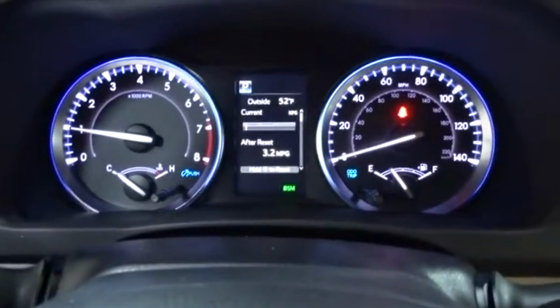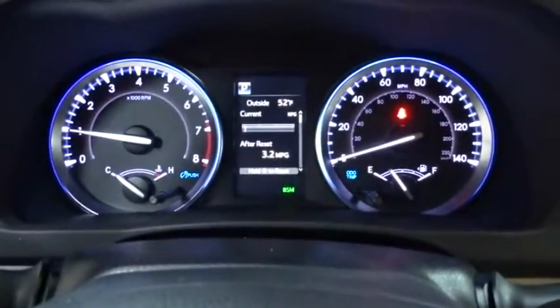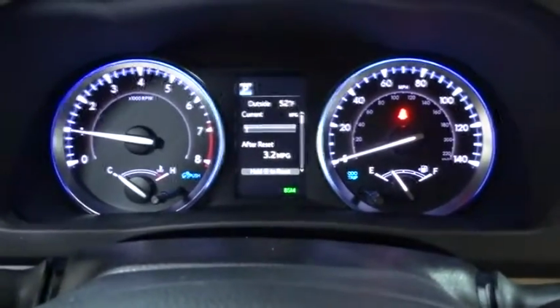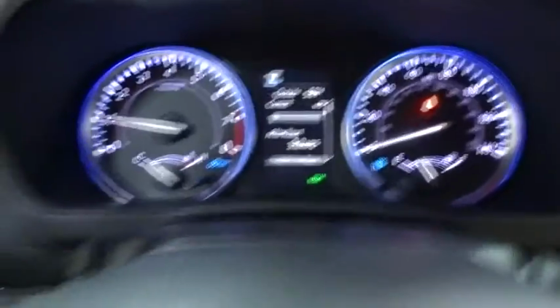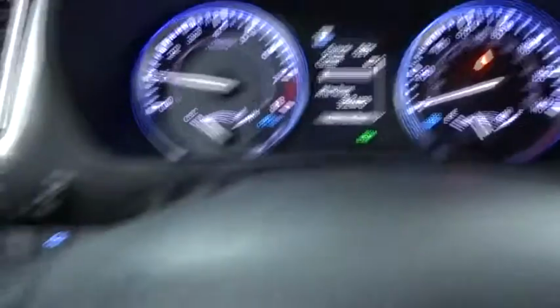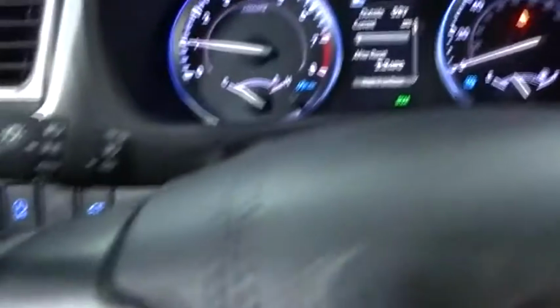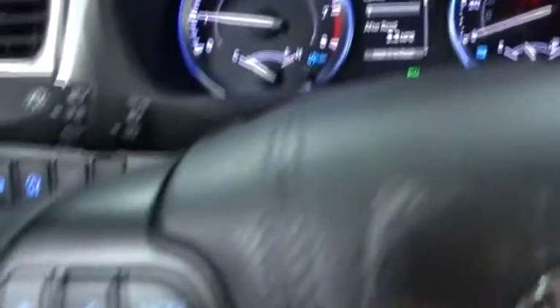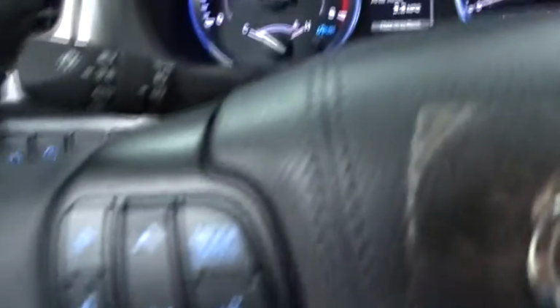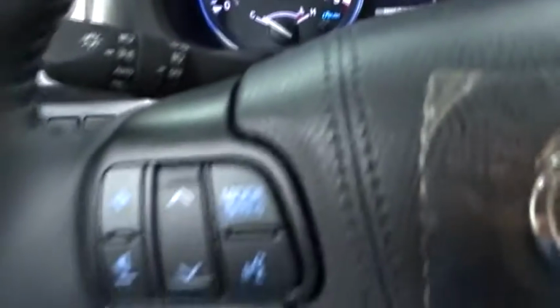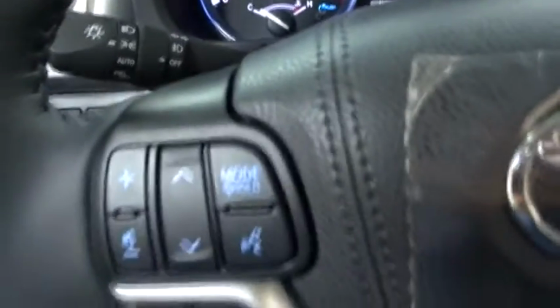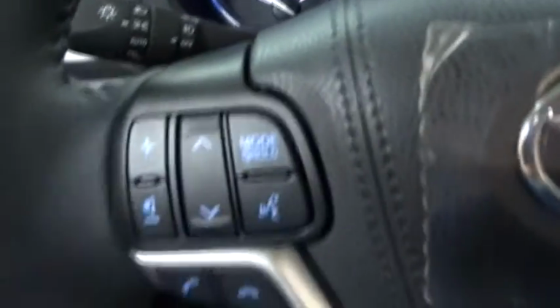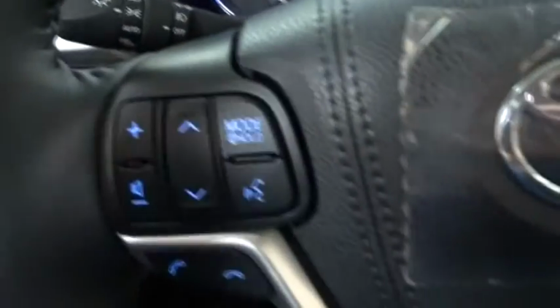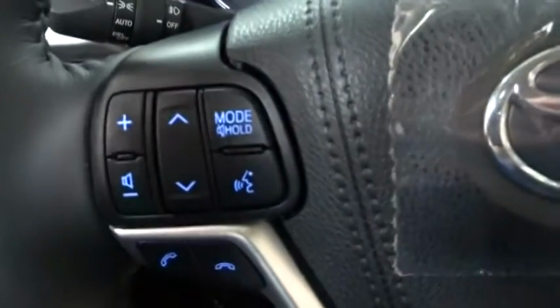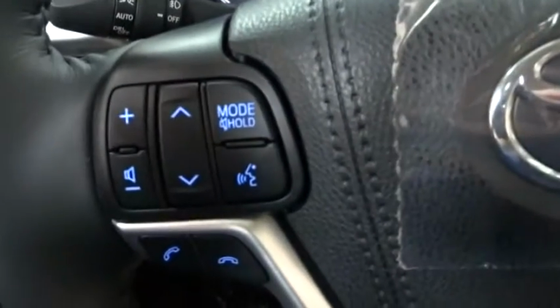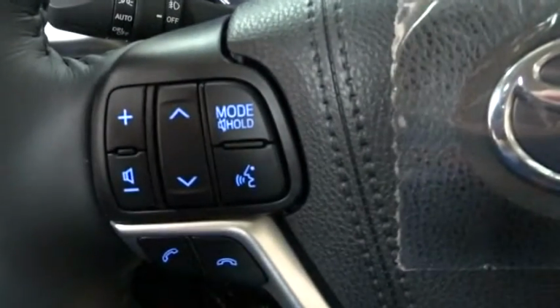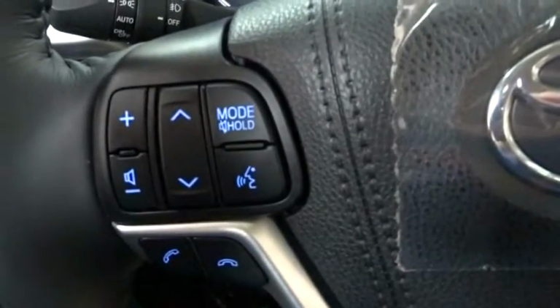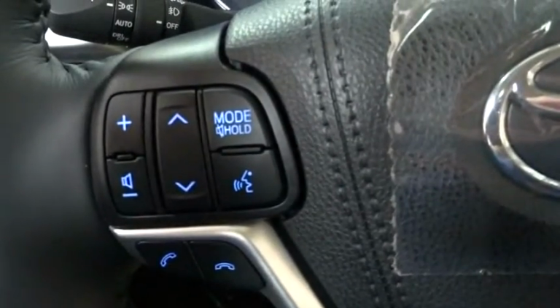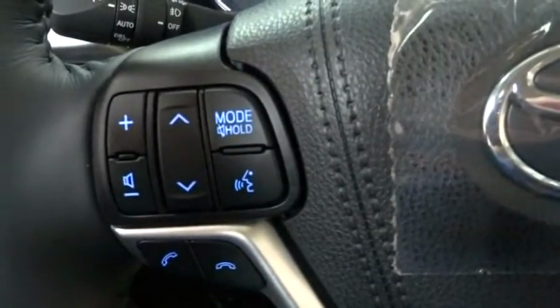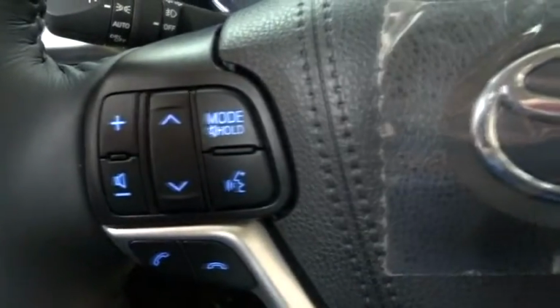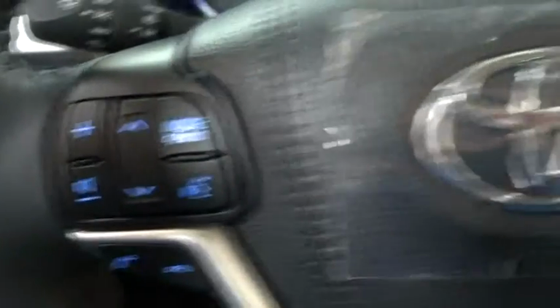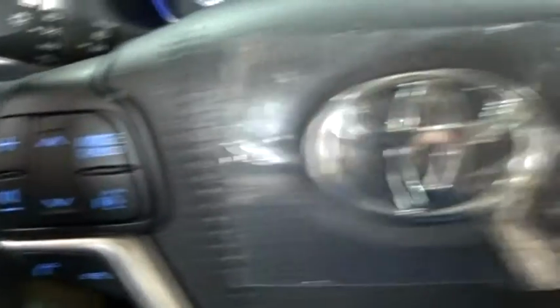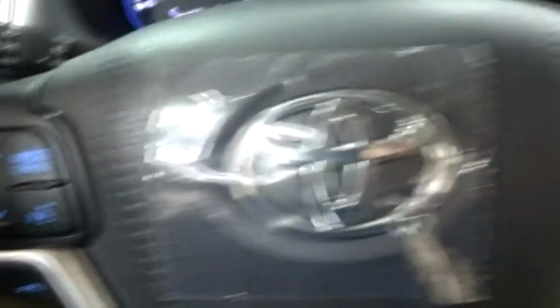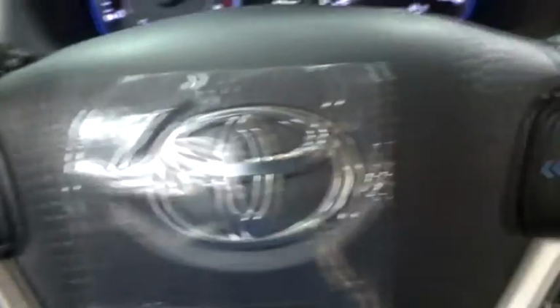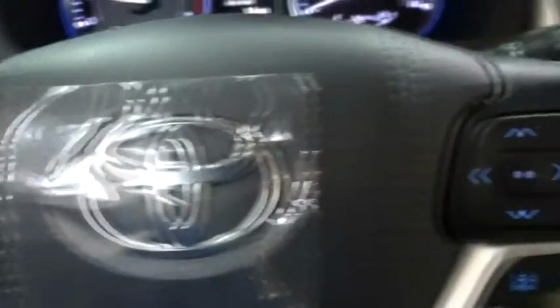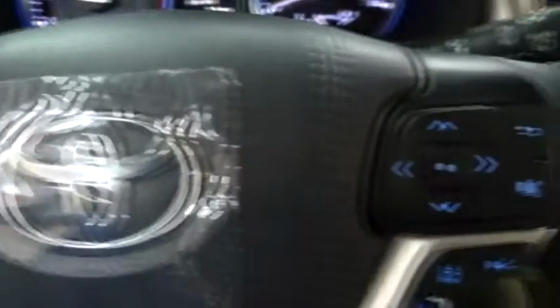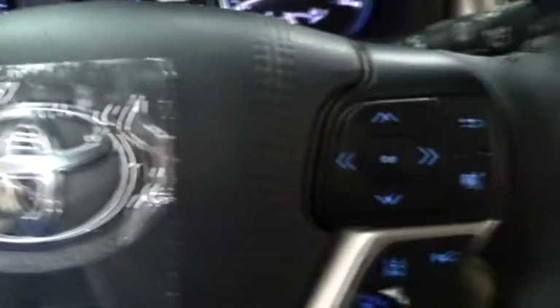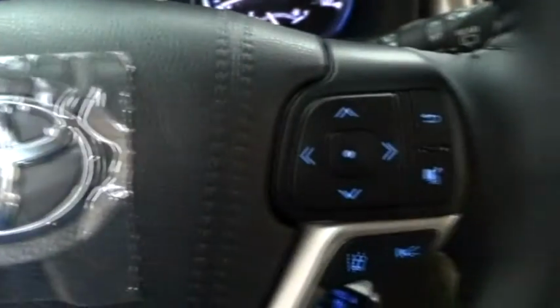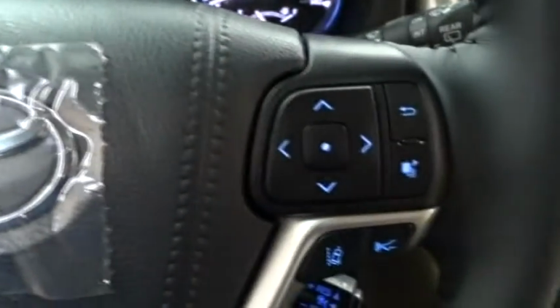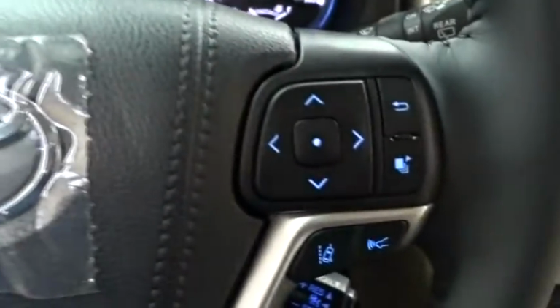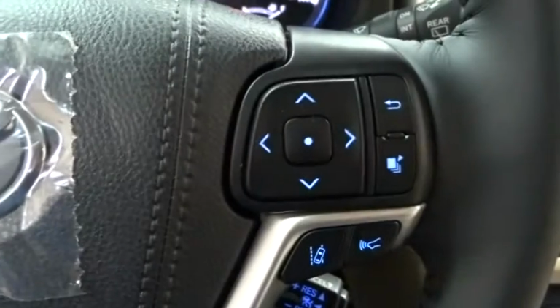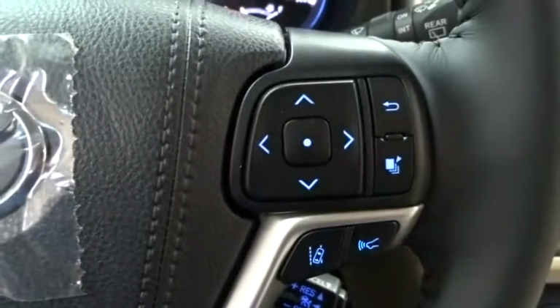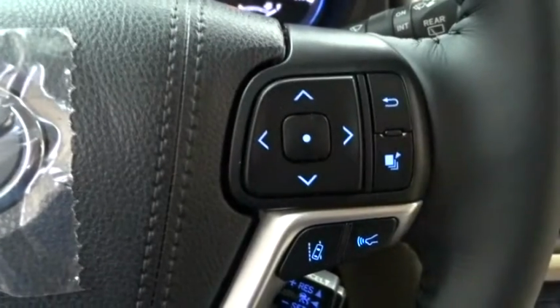Adjustable steering wheel, hard disk drive media storage, keyless start, auto-dimming rearview mirror, aluminum wheels.